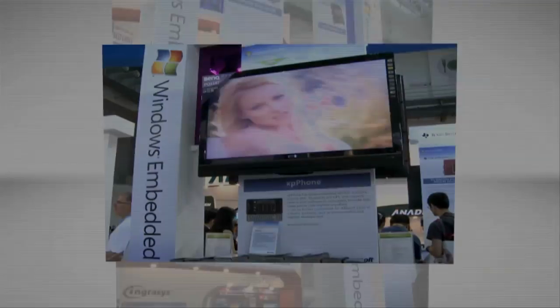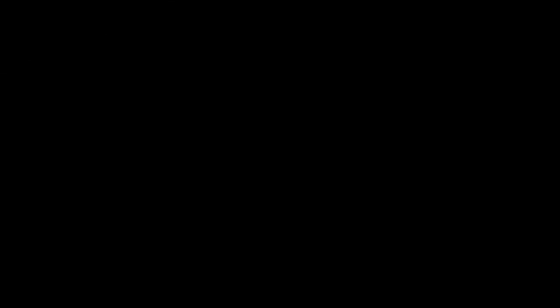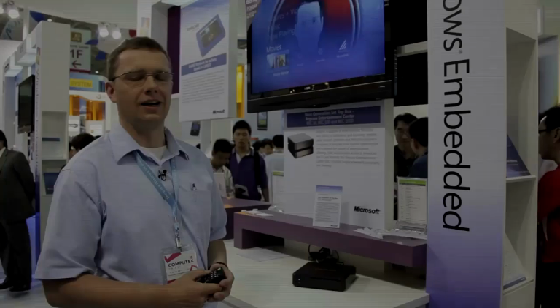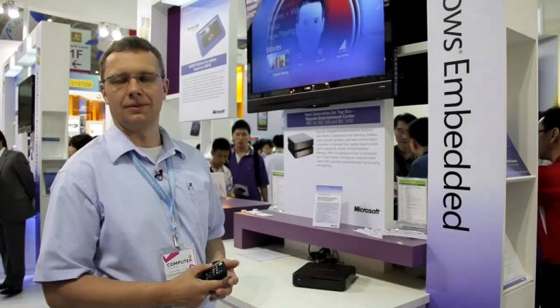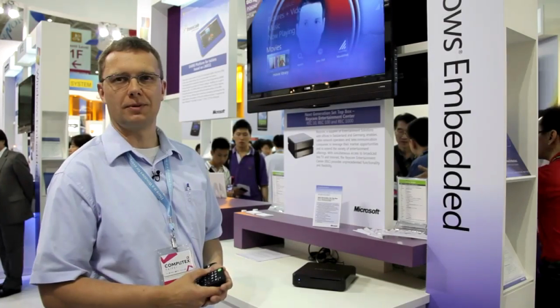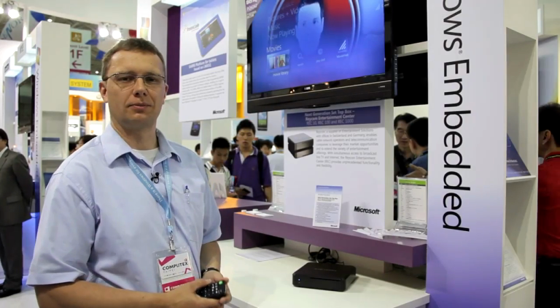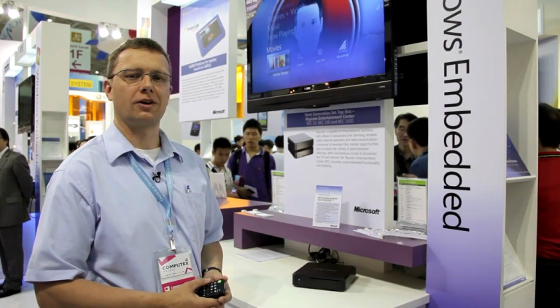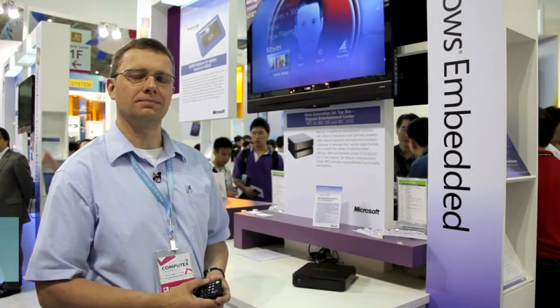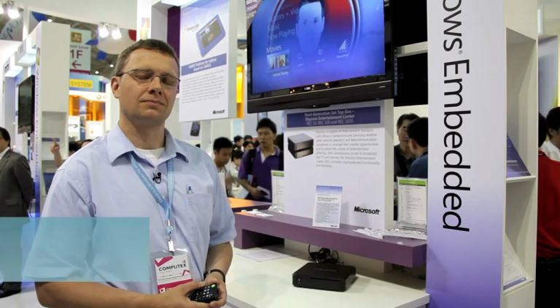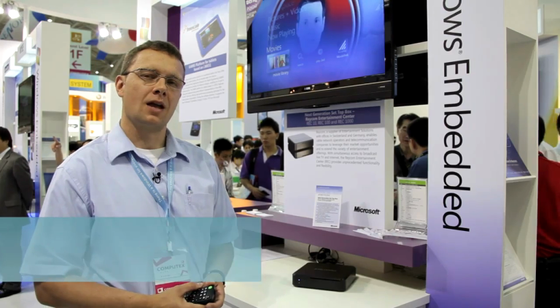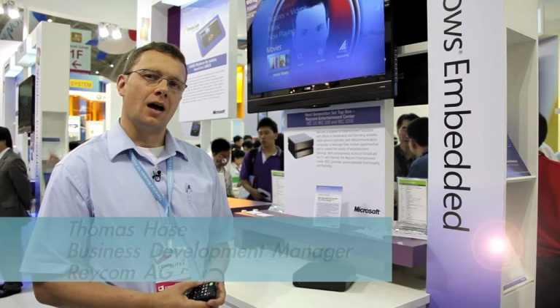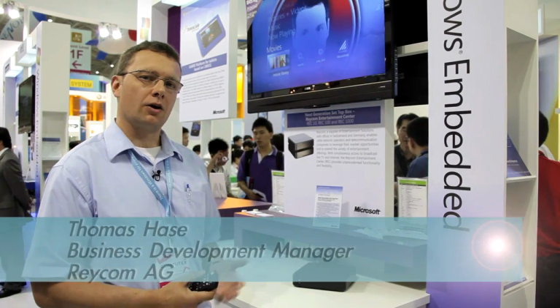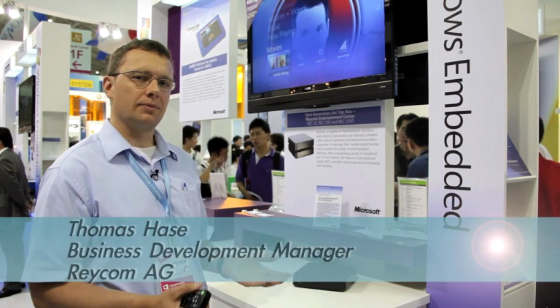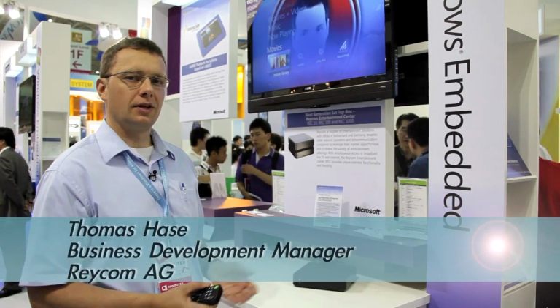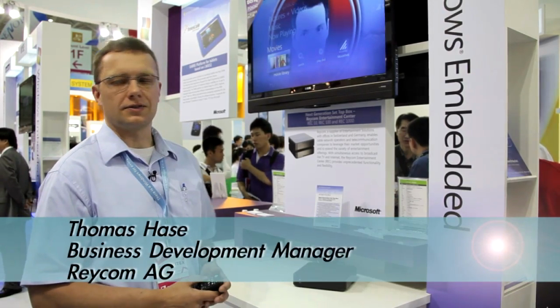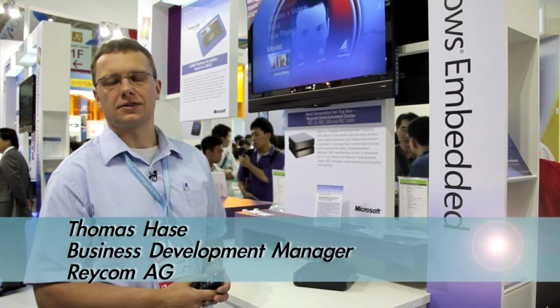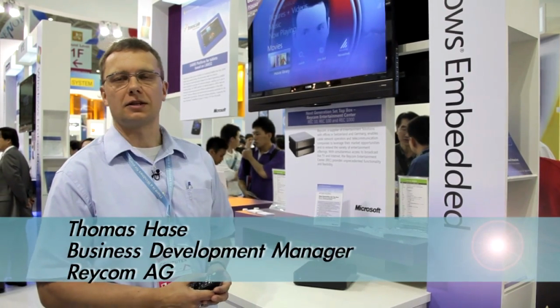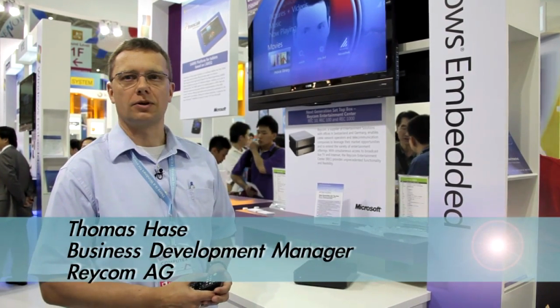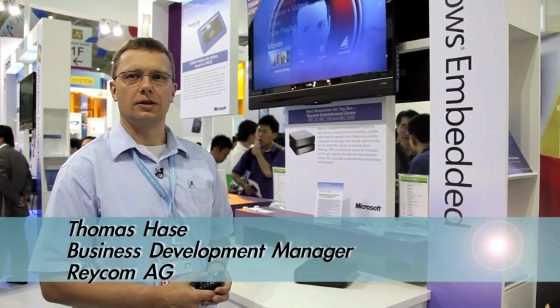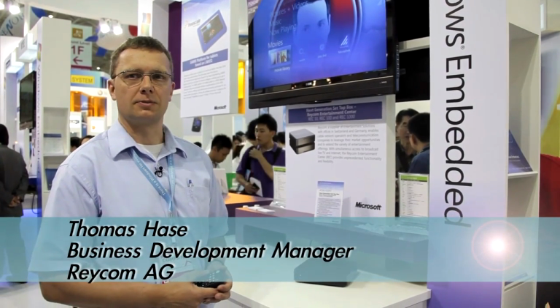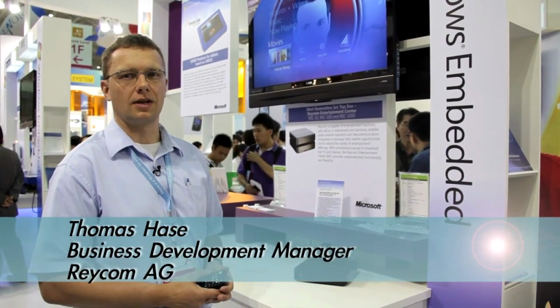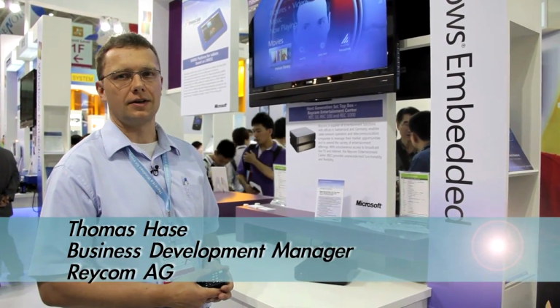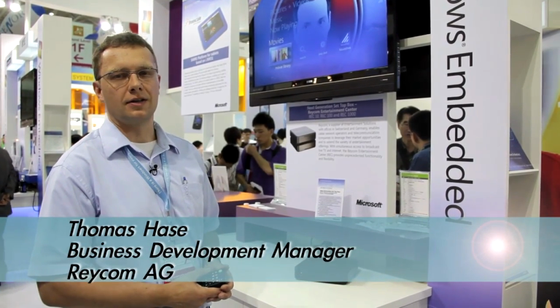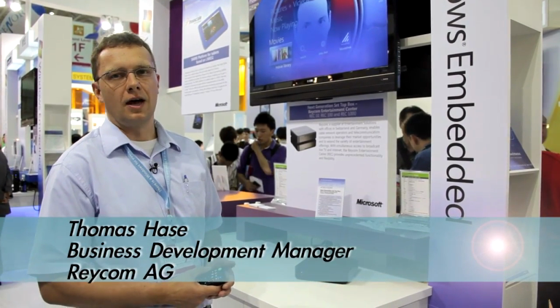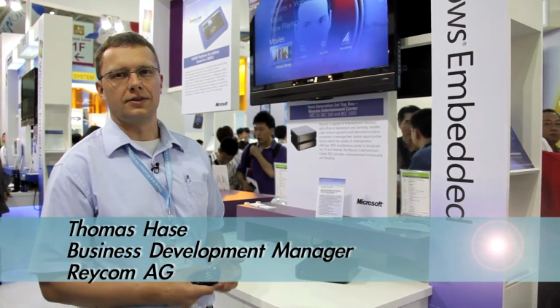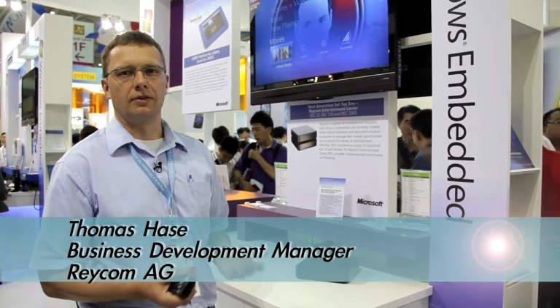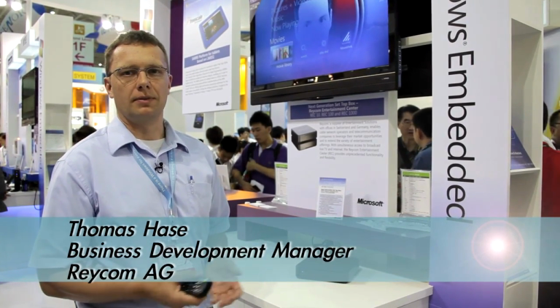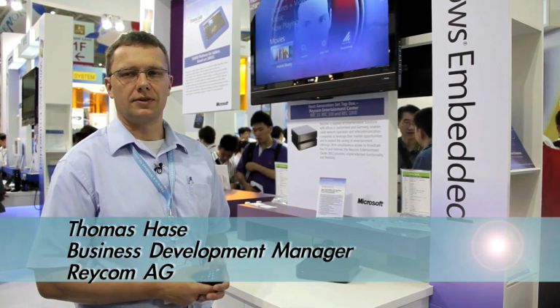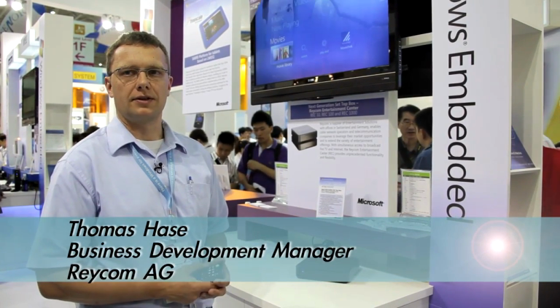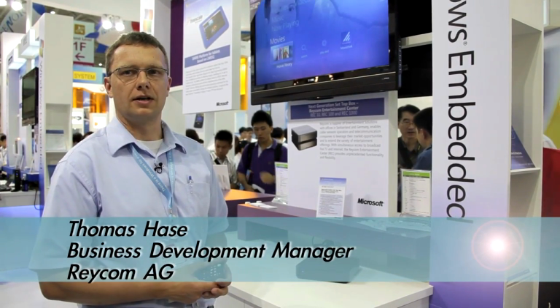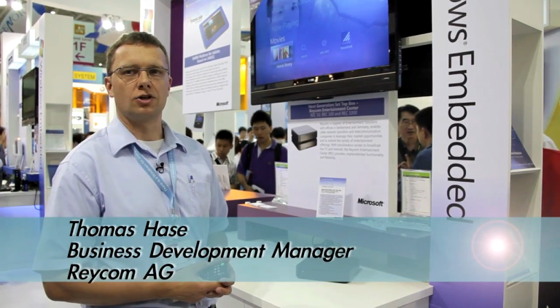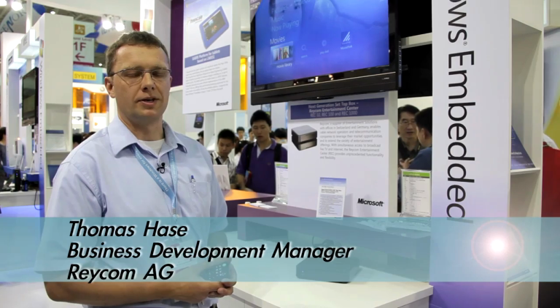Hi, I'm Thomas from Raycom. Our company has its headquarter in Switzerland and the development center in Germany.